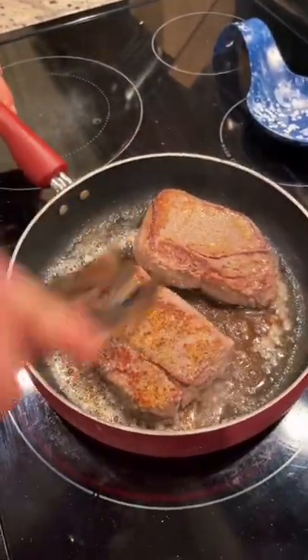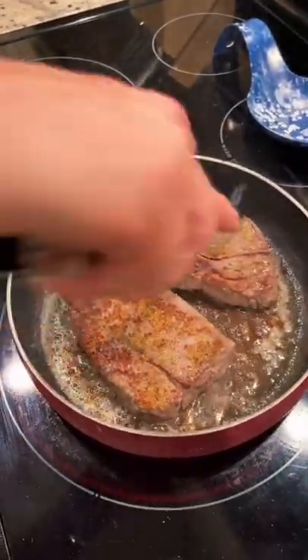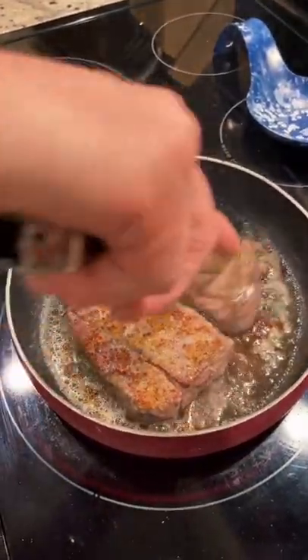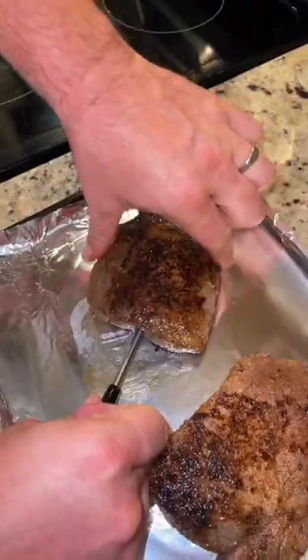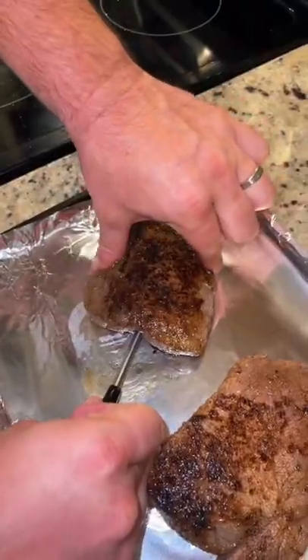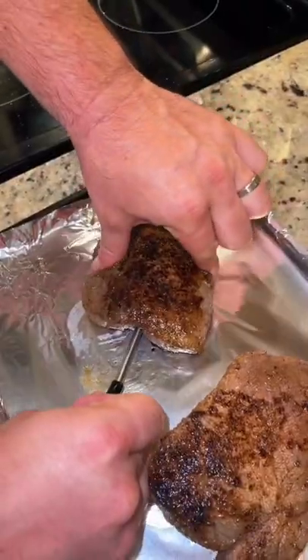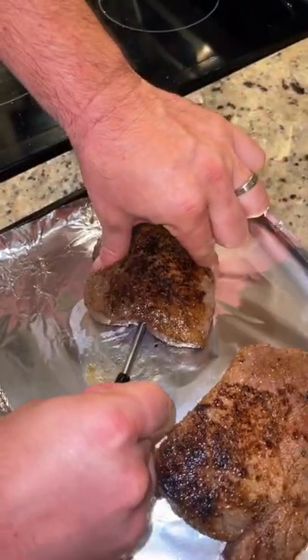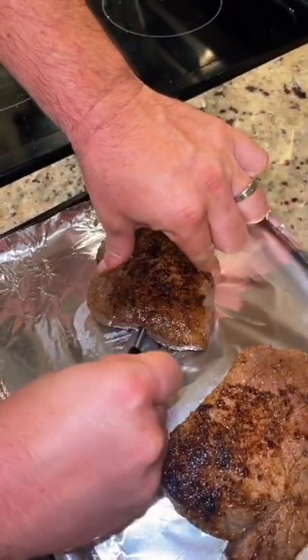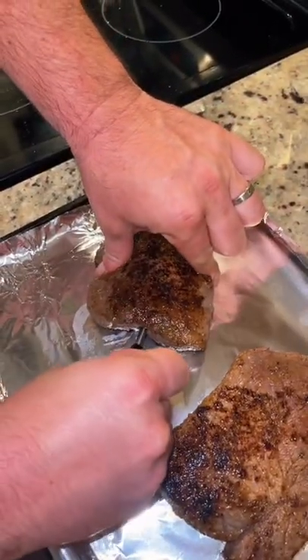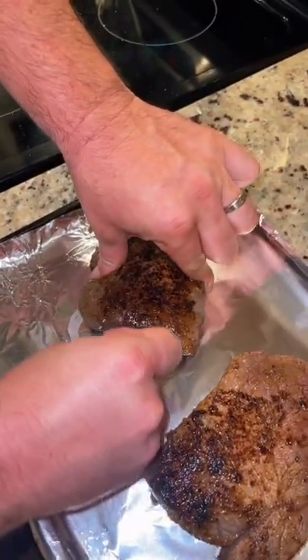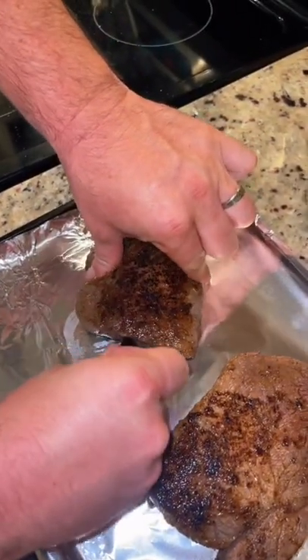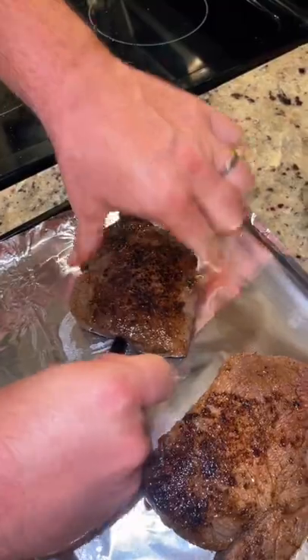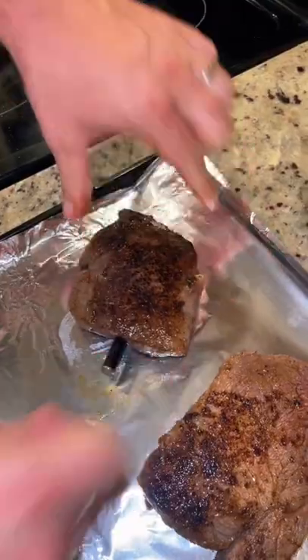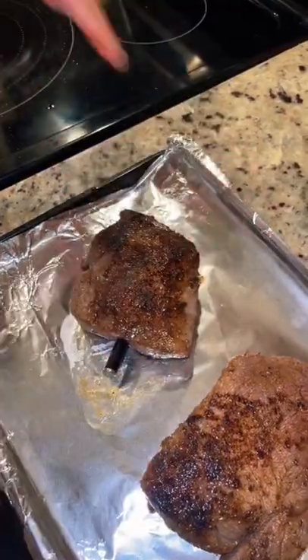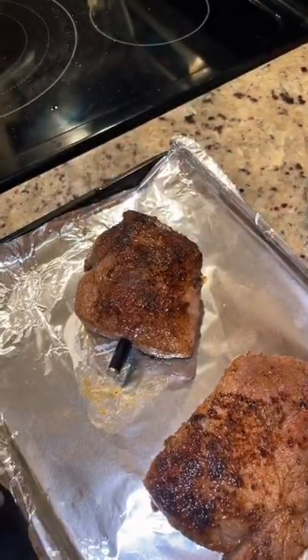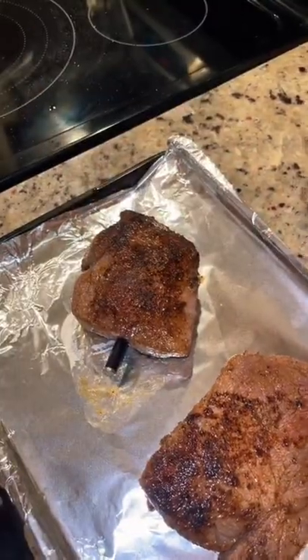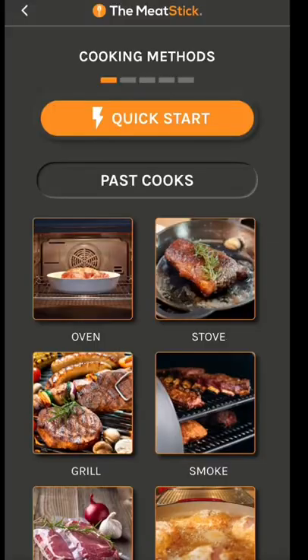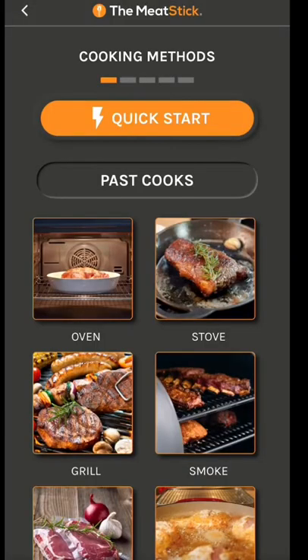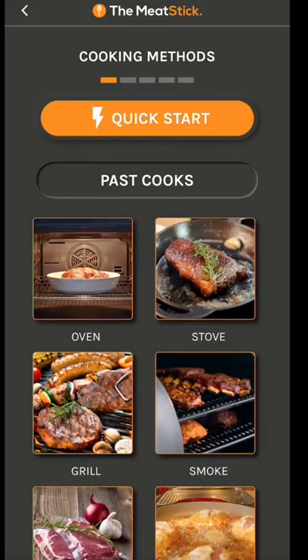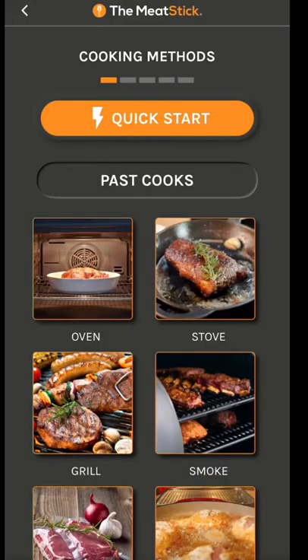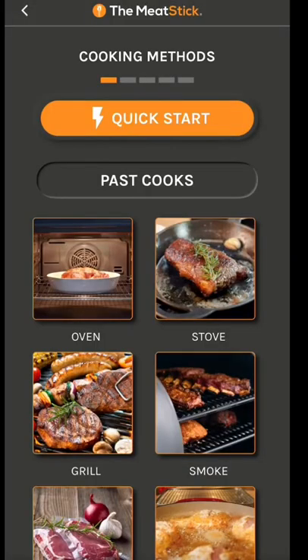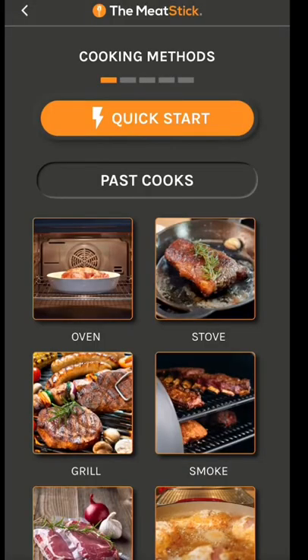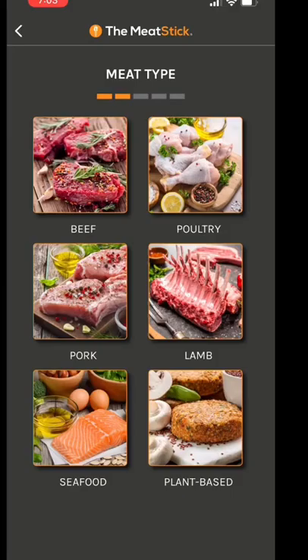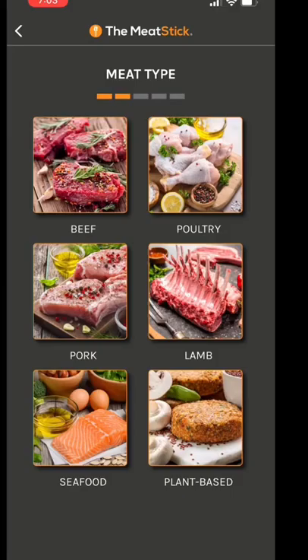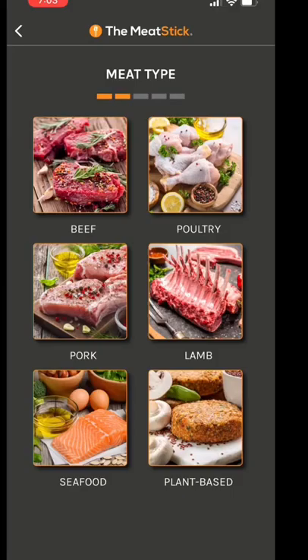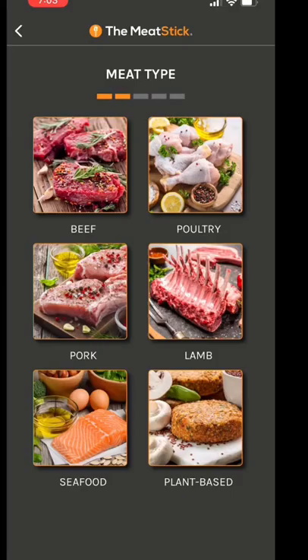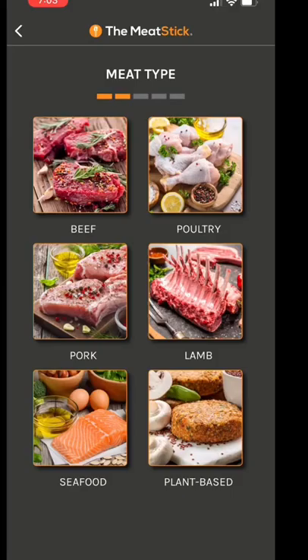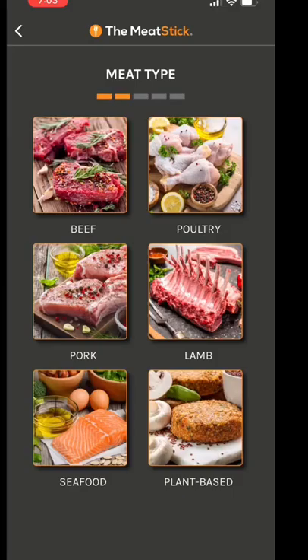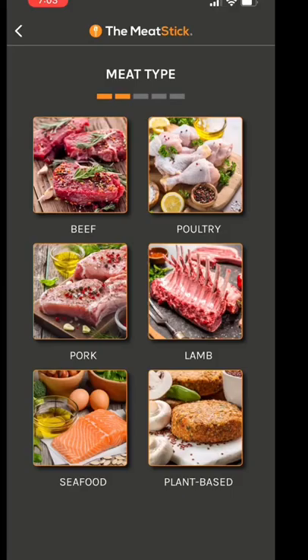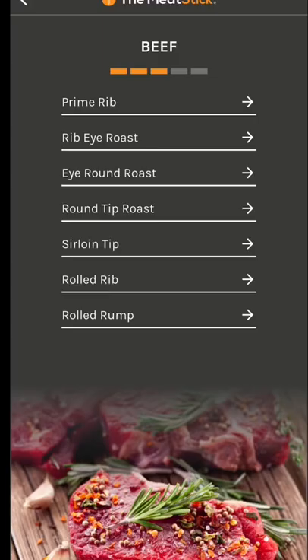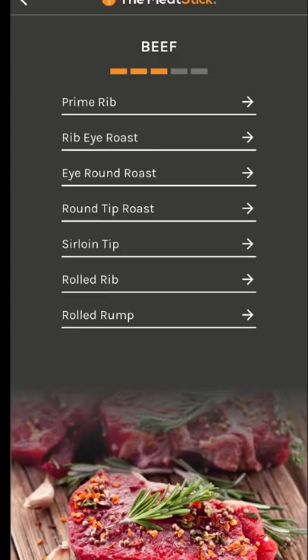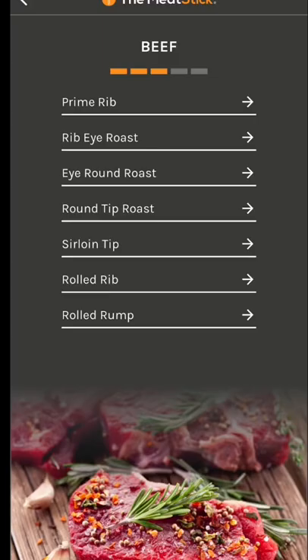After it's seared, remove it to a sheet pan. We're gonna finish it in the oven. Insert the Meat Stick thermometer and open the app. Select oven, beef, and then sirloin.